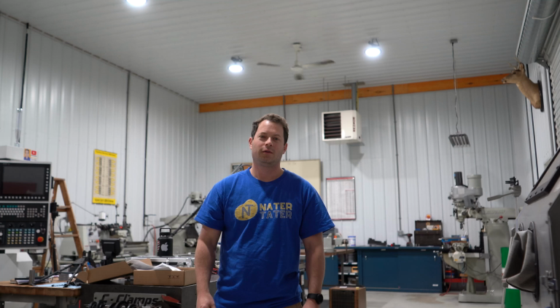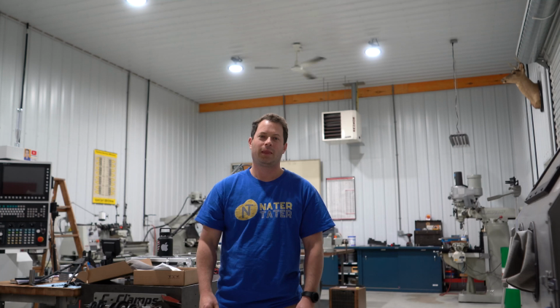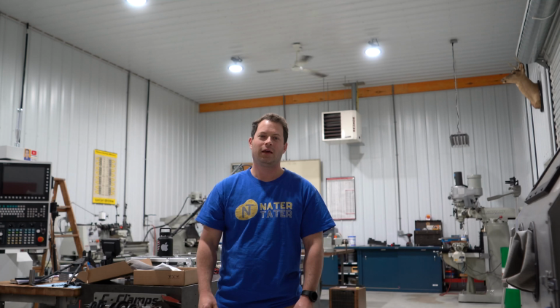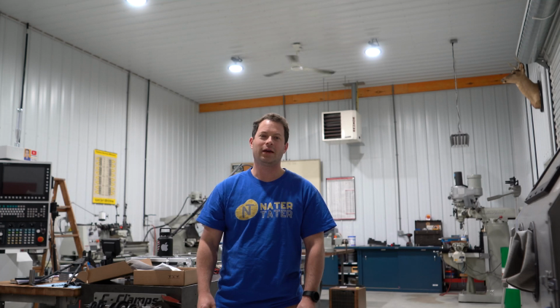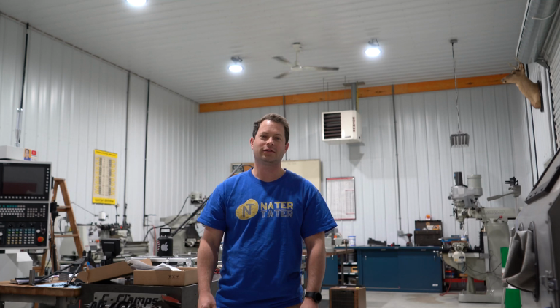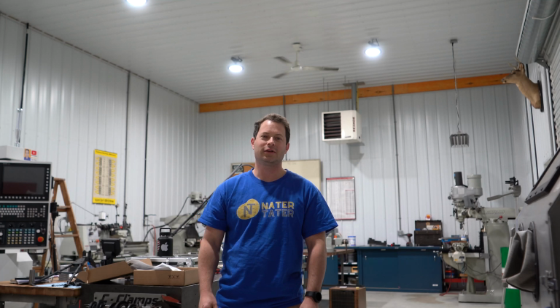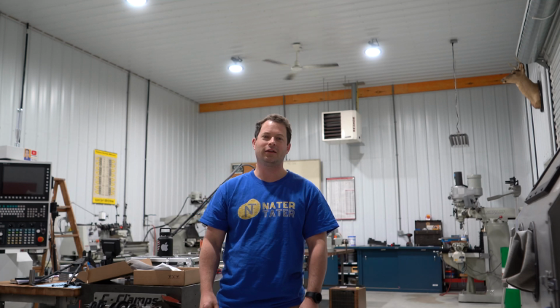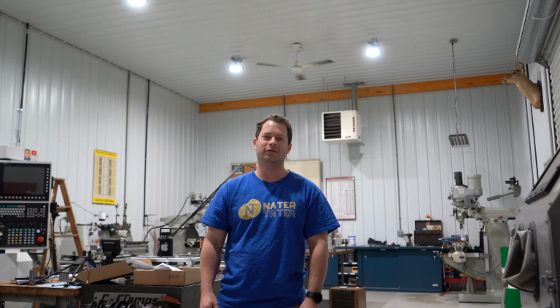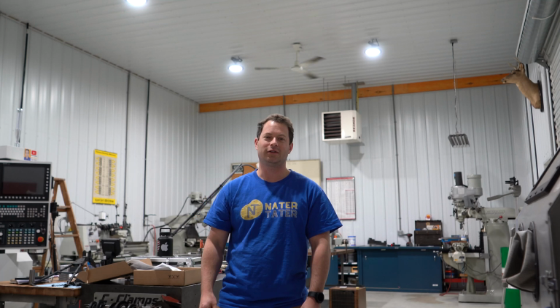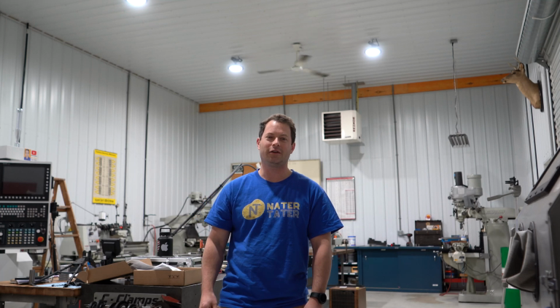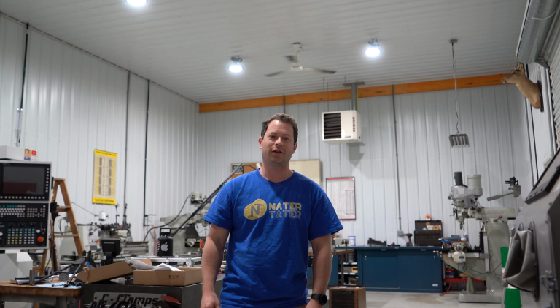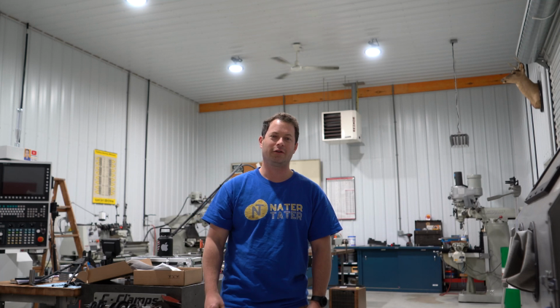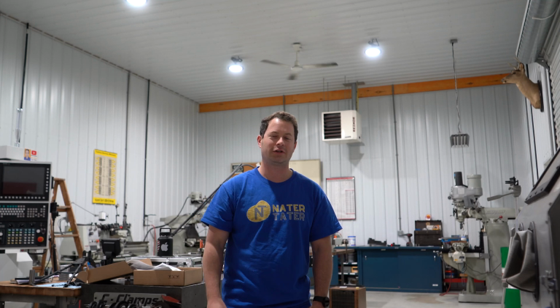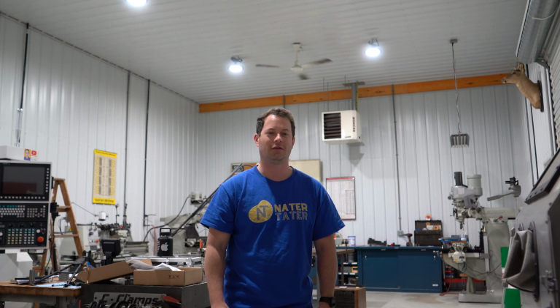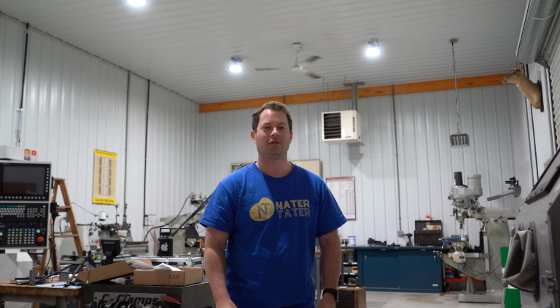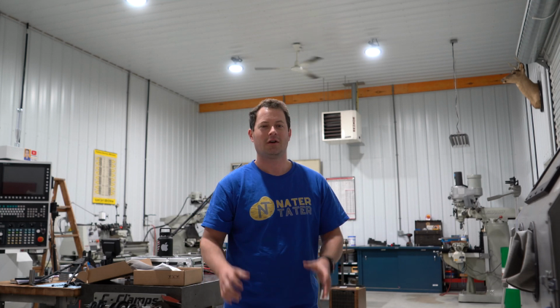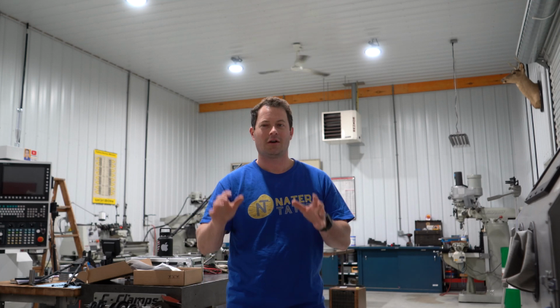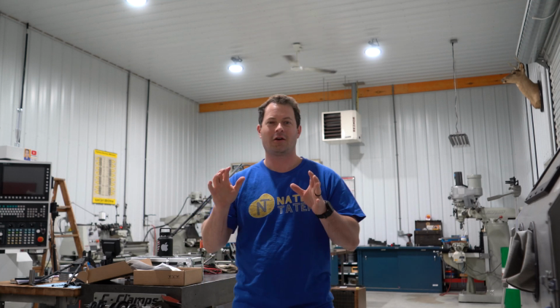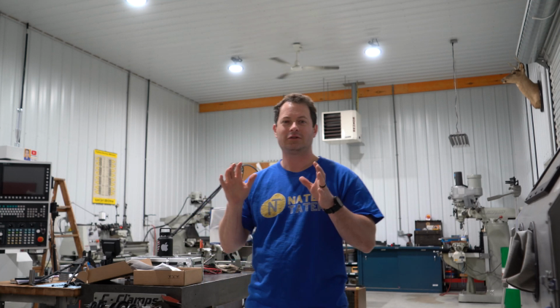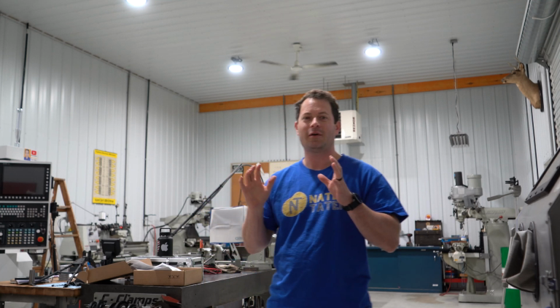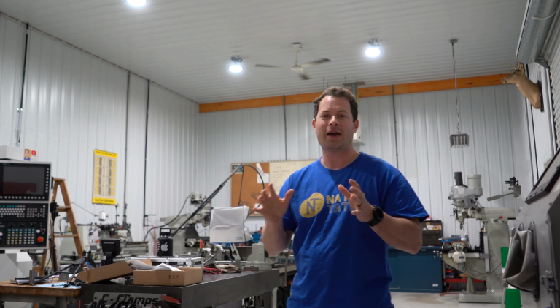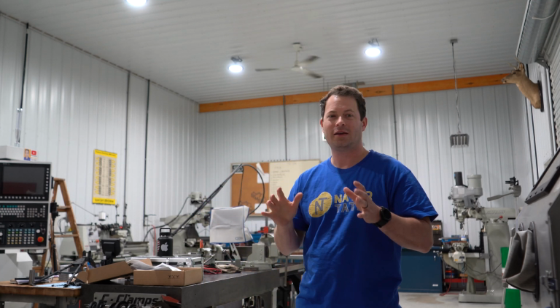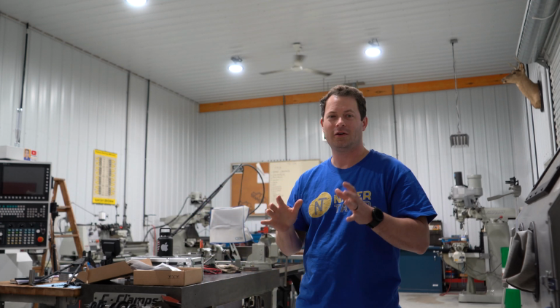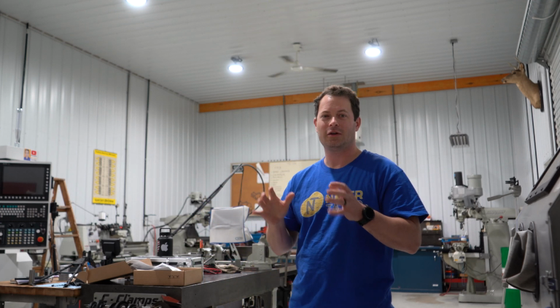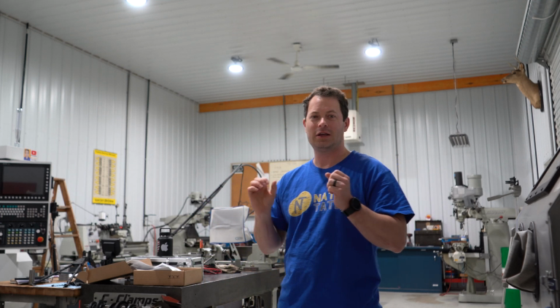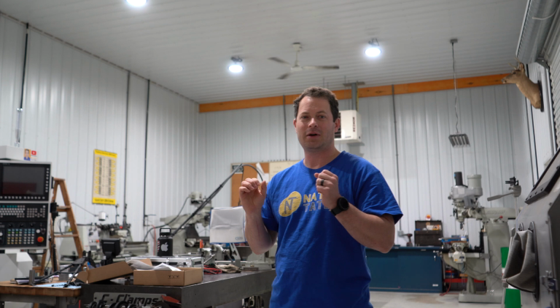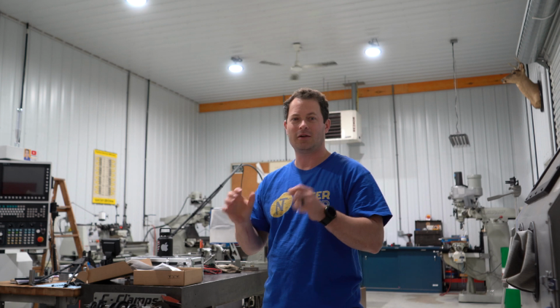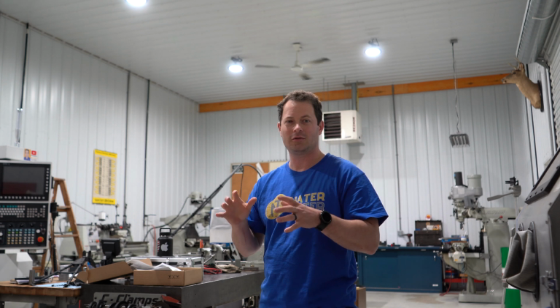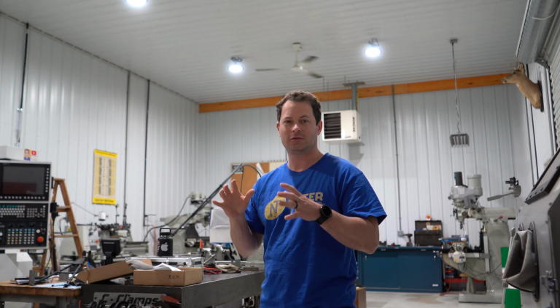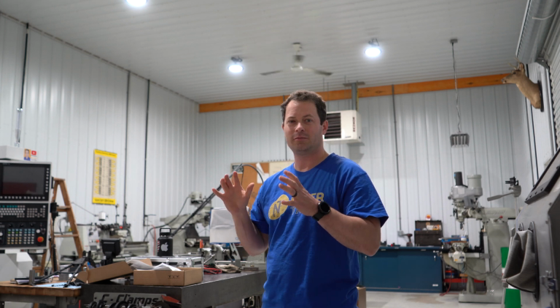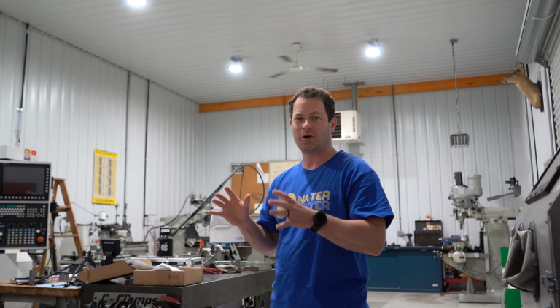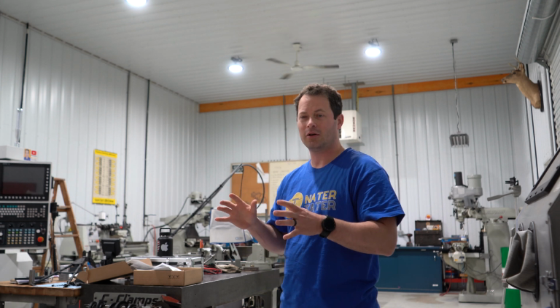Hey guys, this is Nate and this is the Nader Tater channel. I'm back here in my uncle's barn.